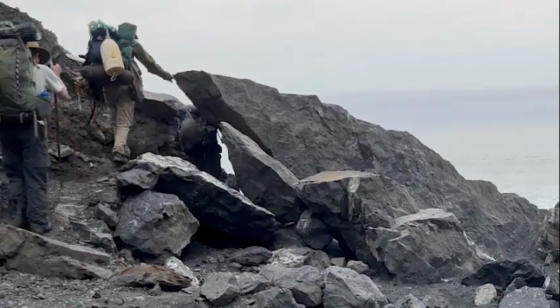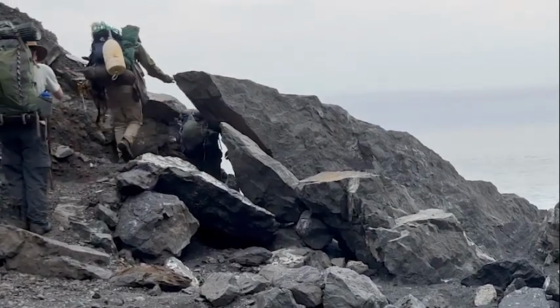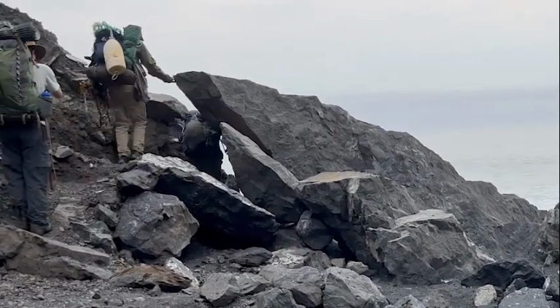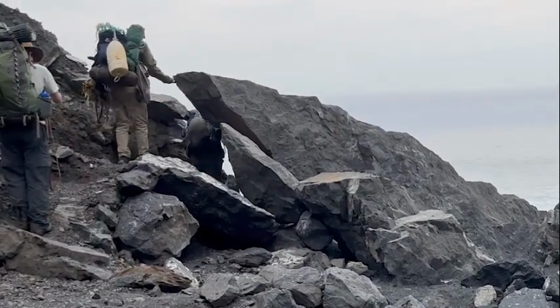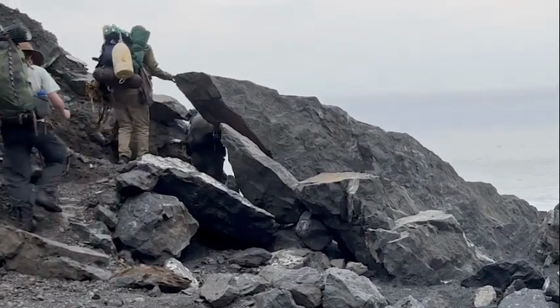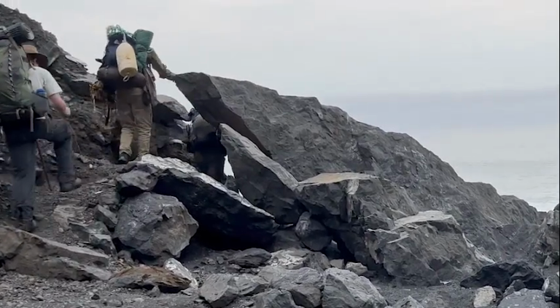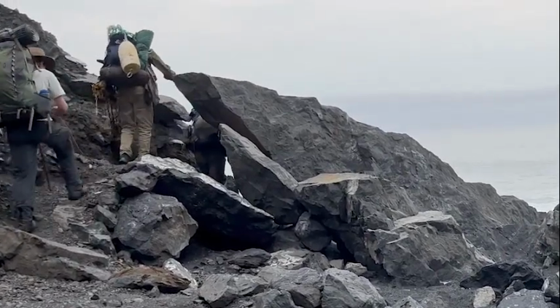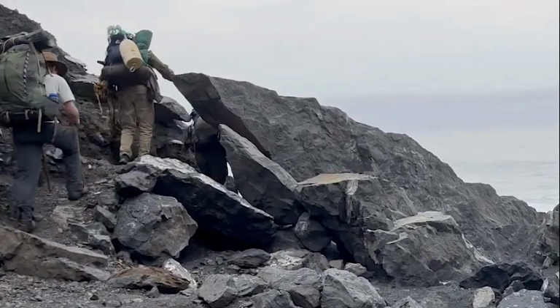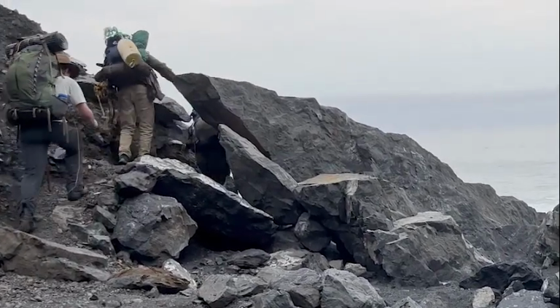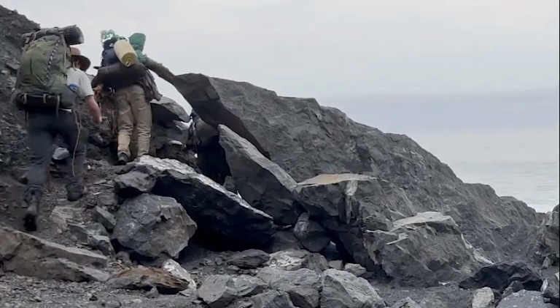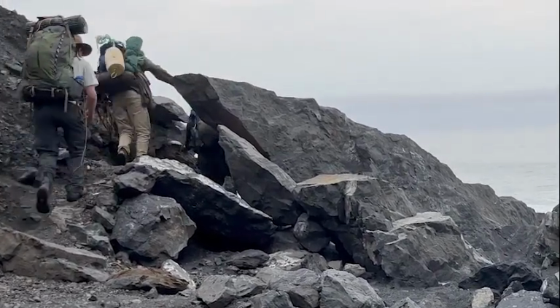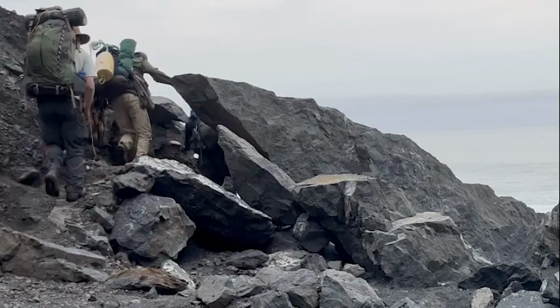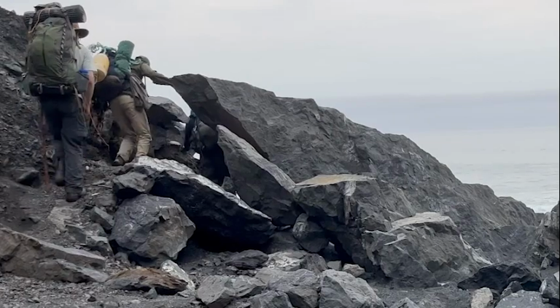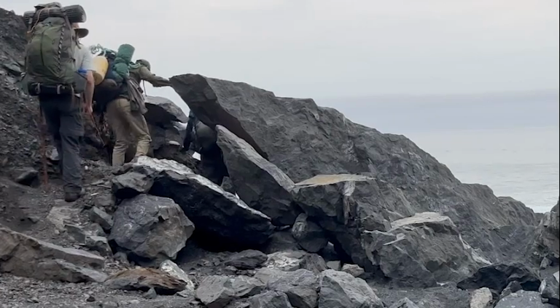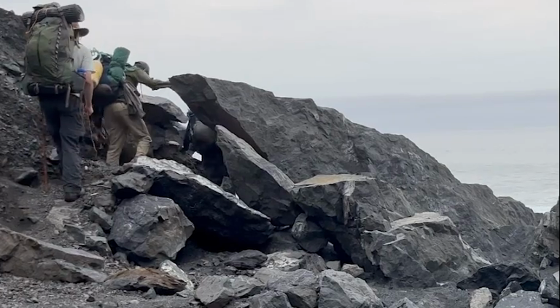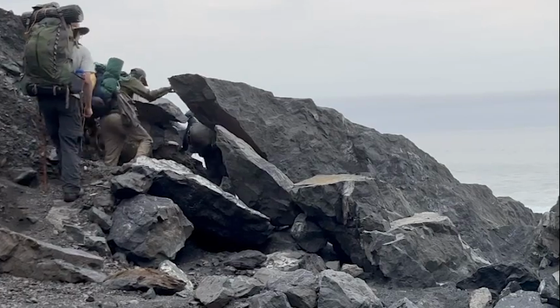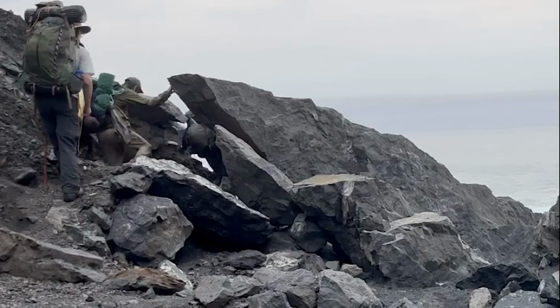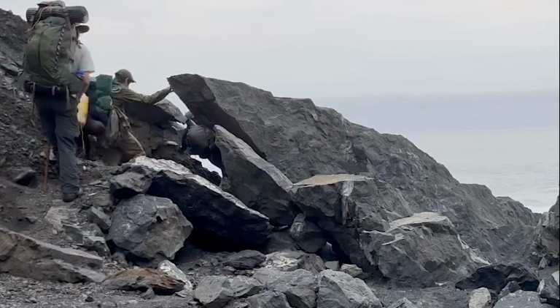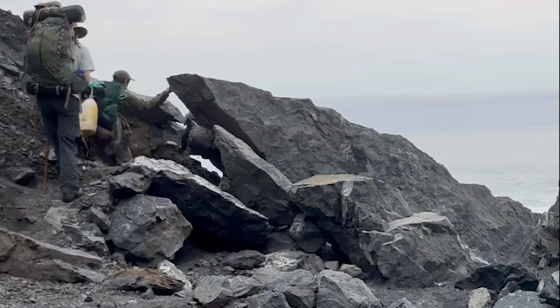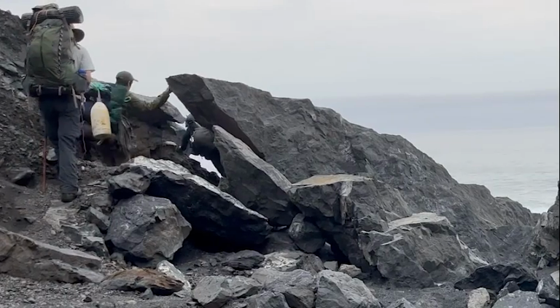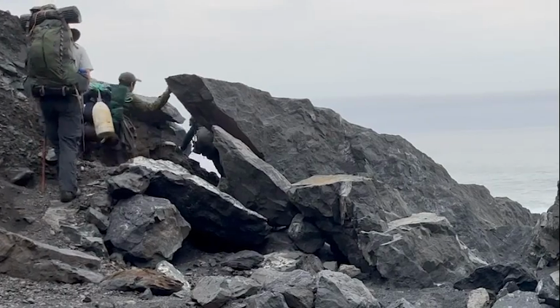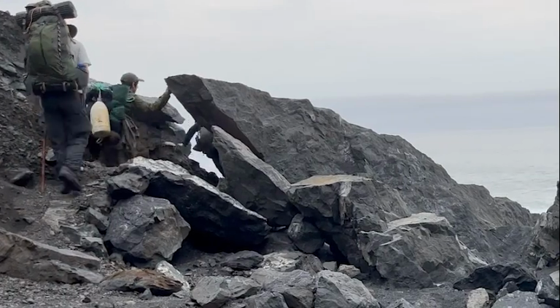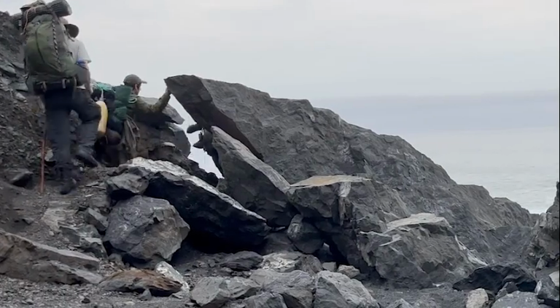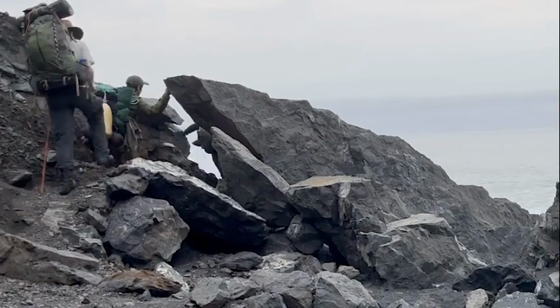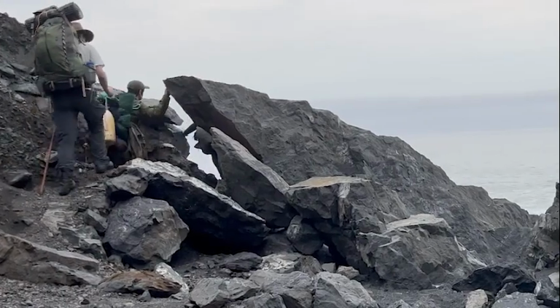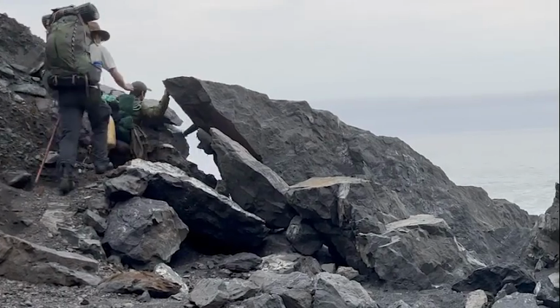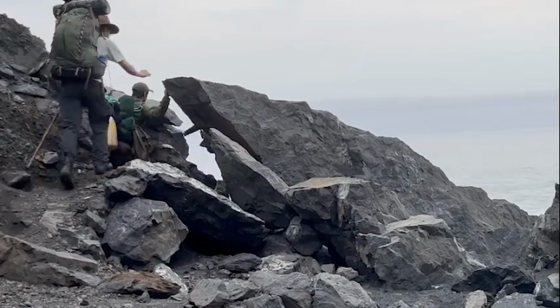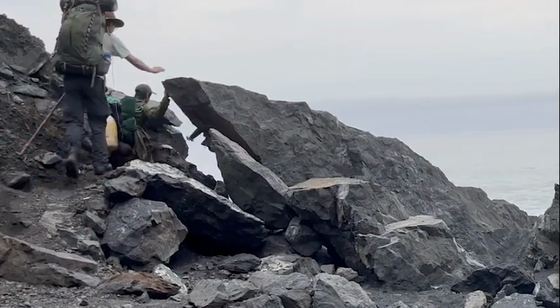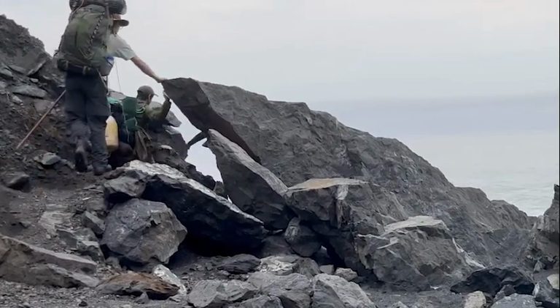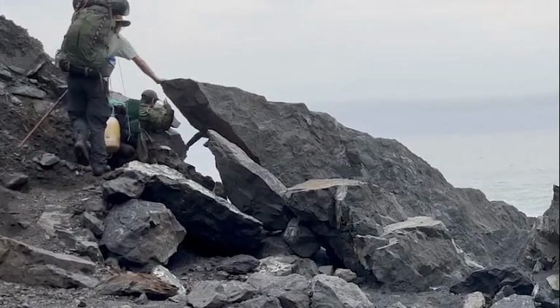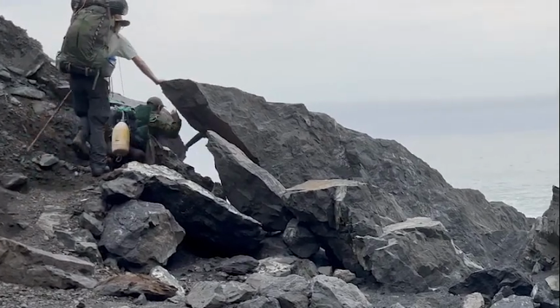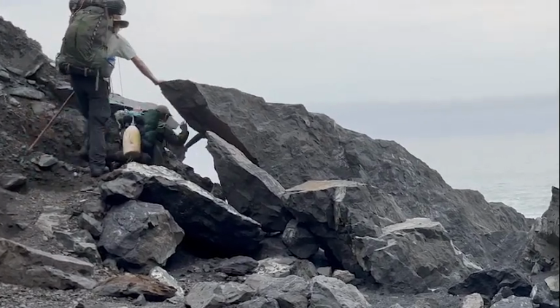The coast is dynamic and continually changing. New pinch points may develop that aren't listed here.